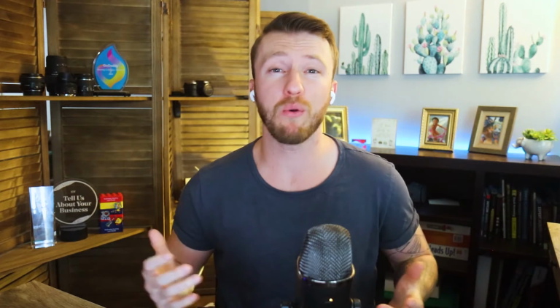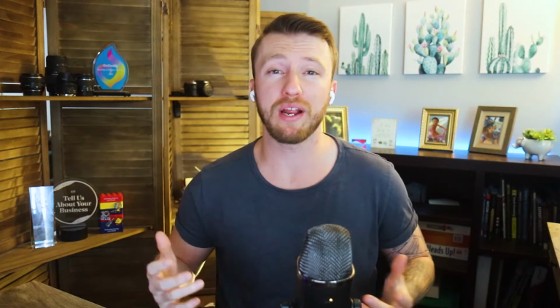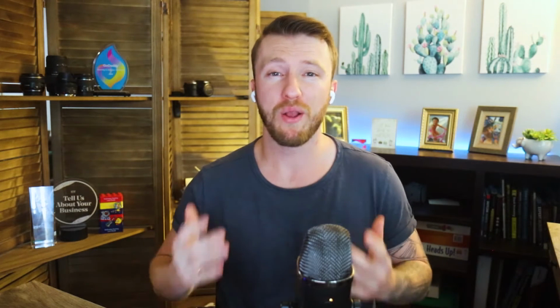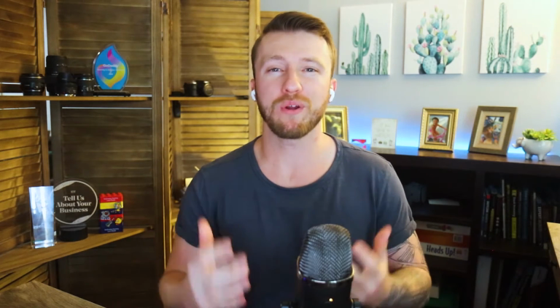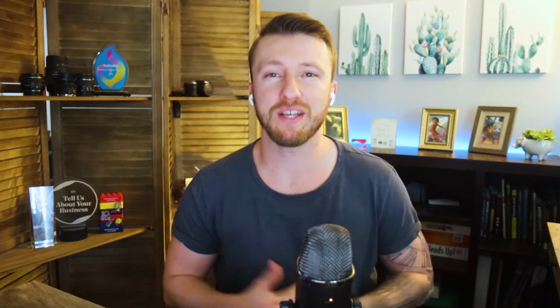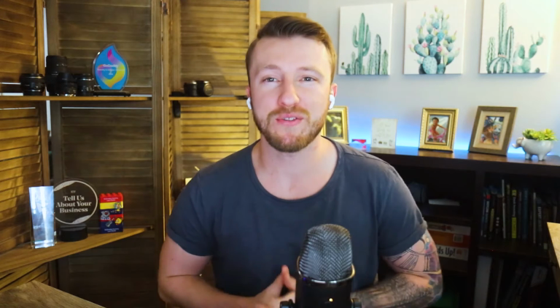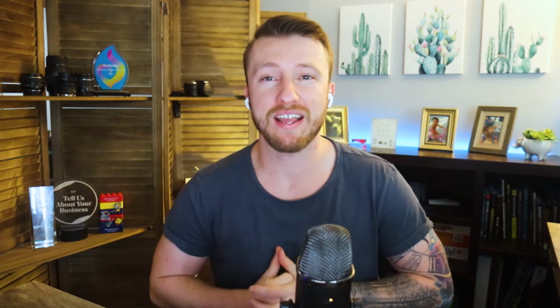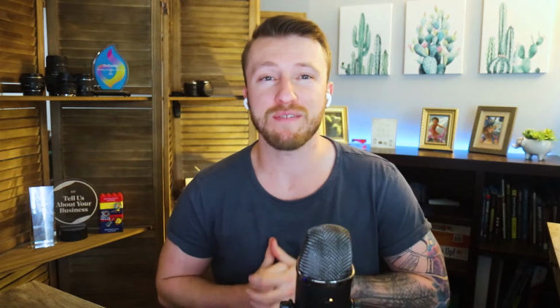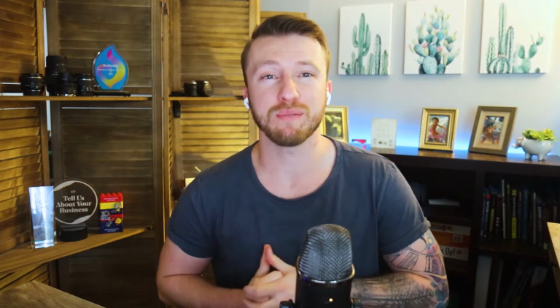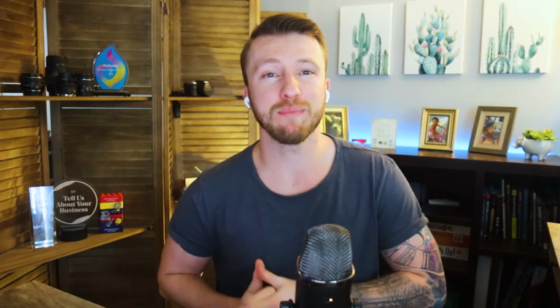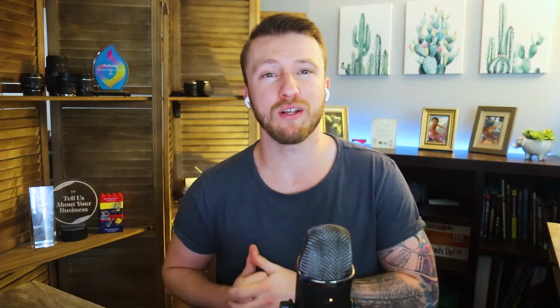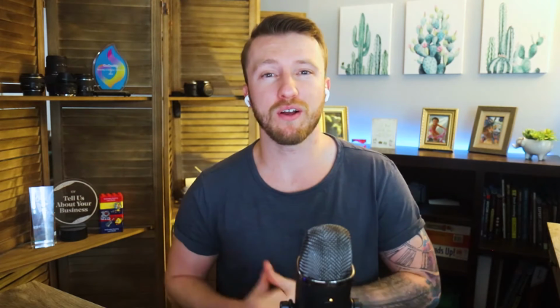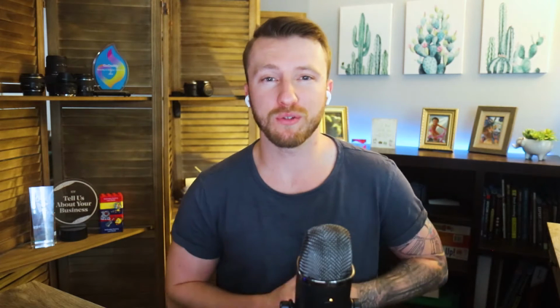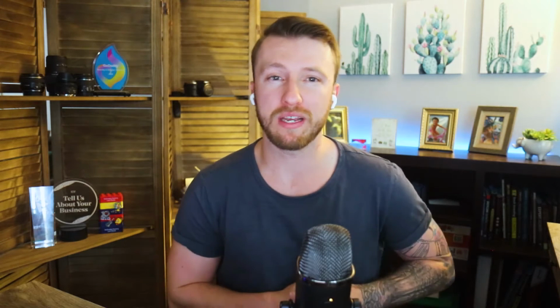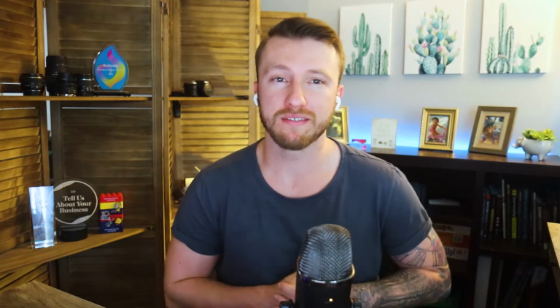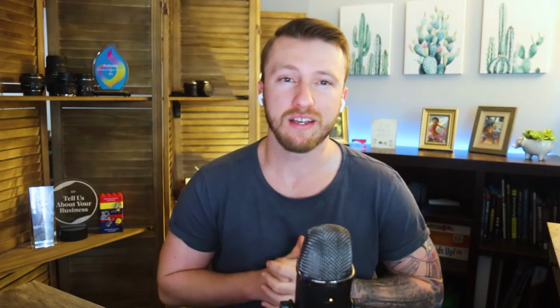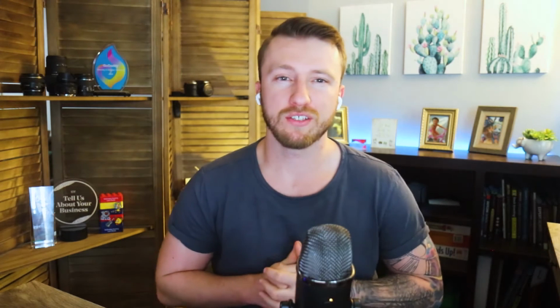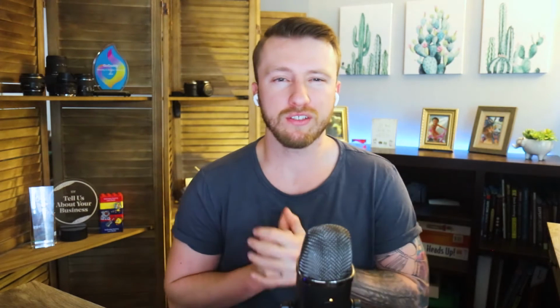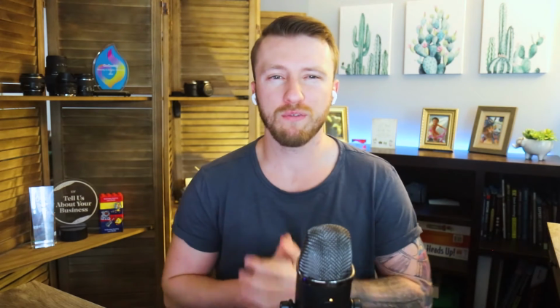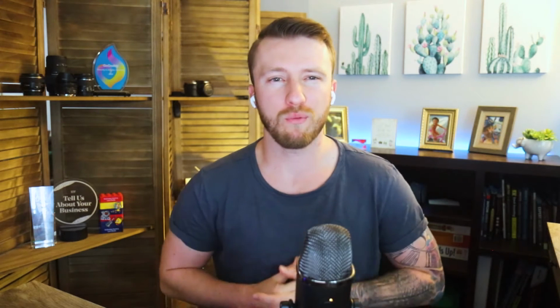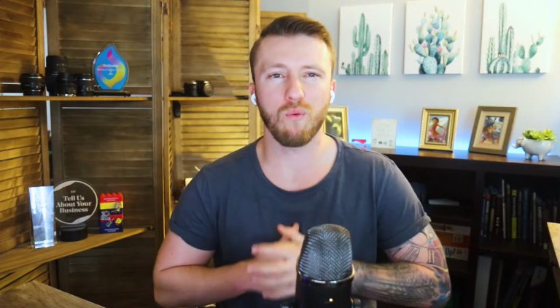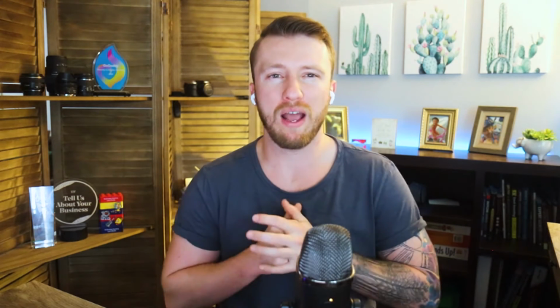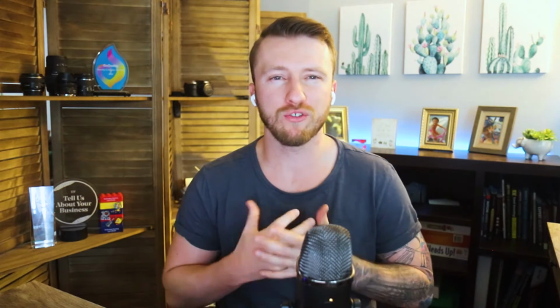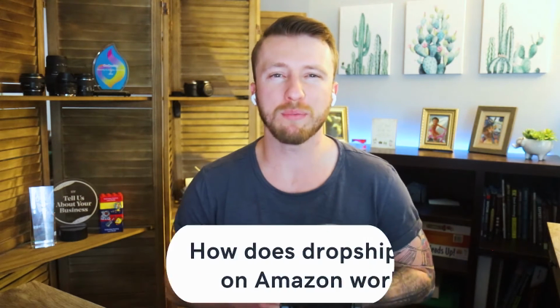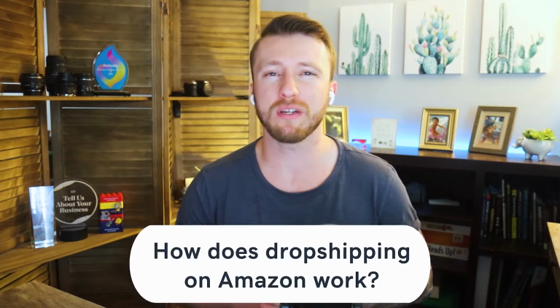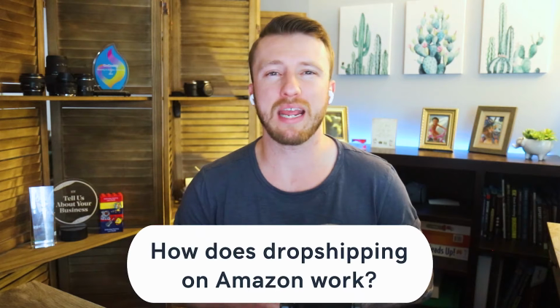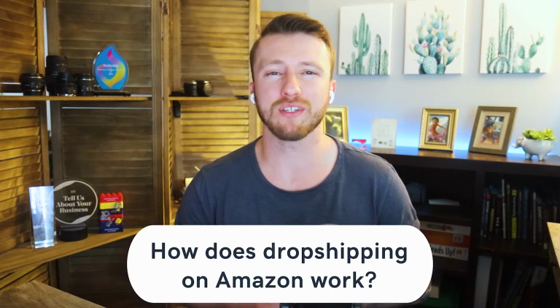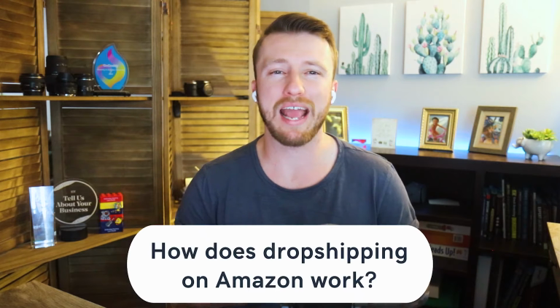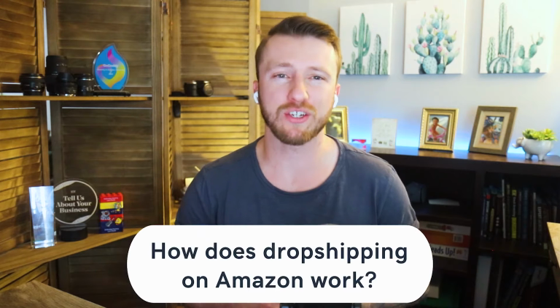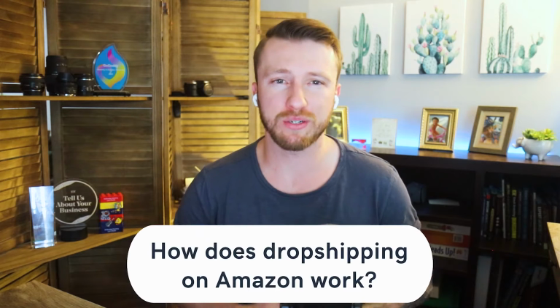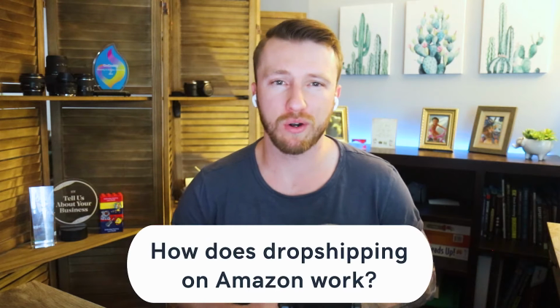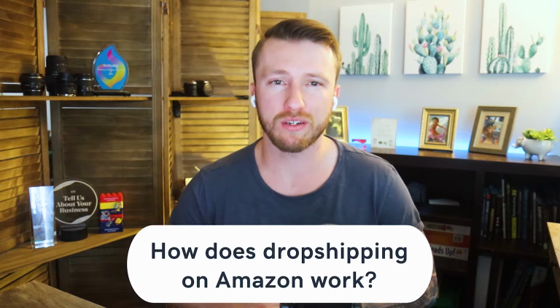Don't worry. We're going to tell you that and give you some tips along the way. So let's start off with how does dropshipping on Amazon actually work?